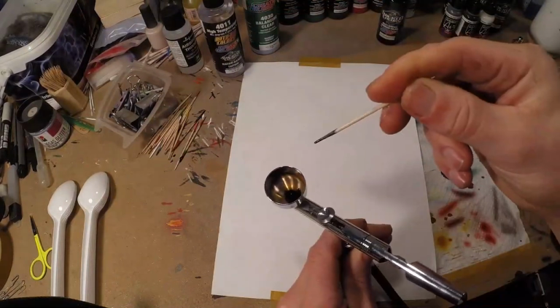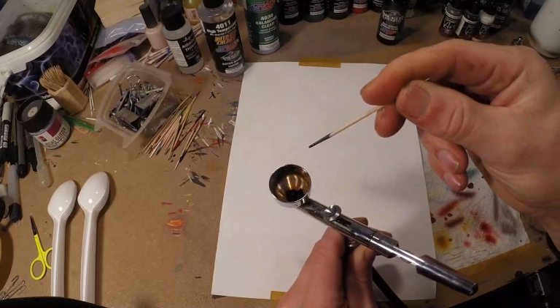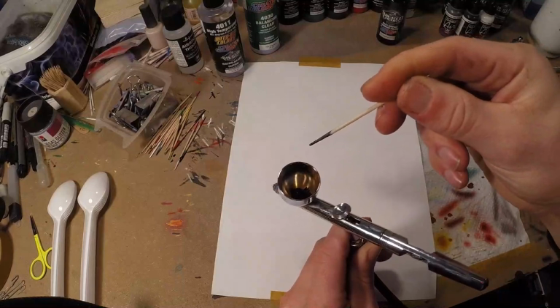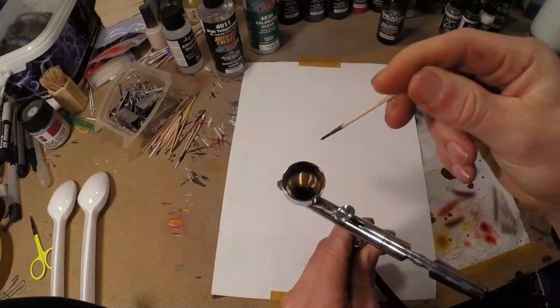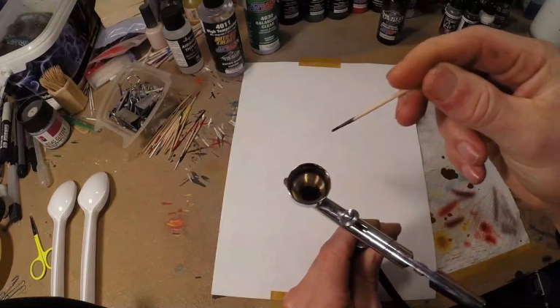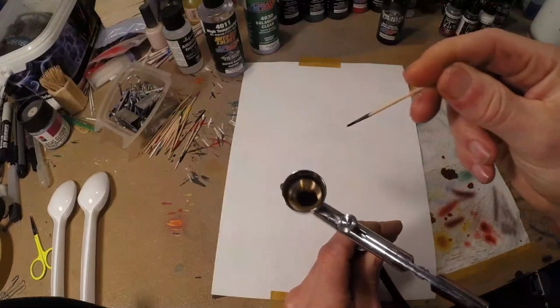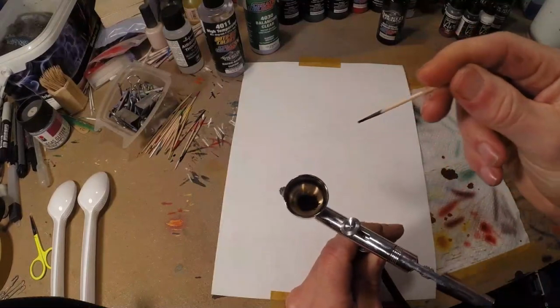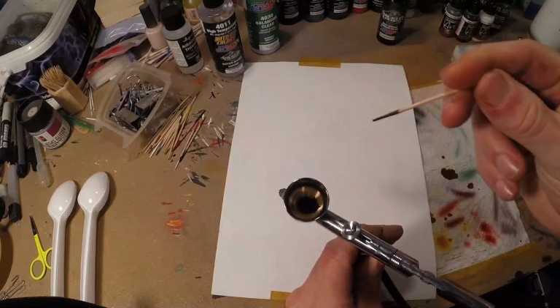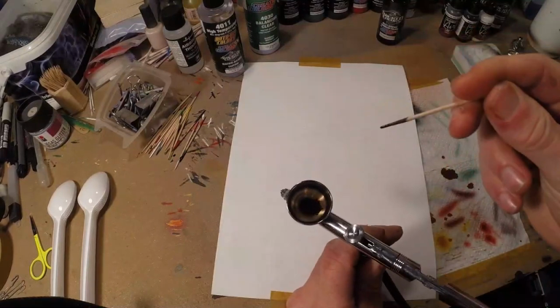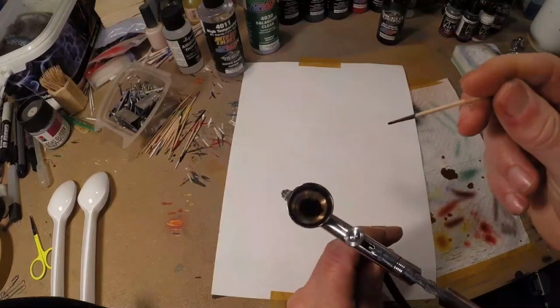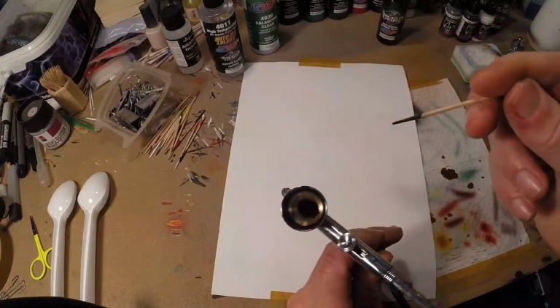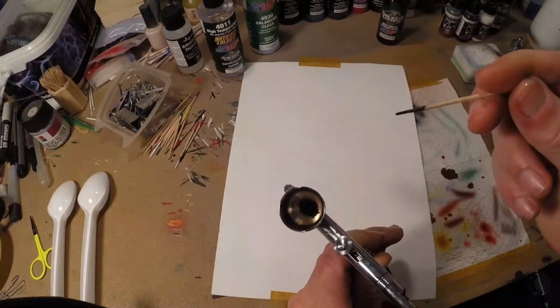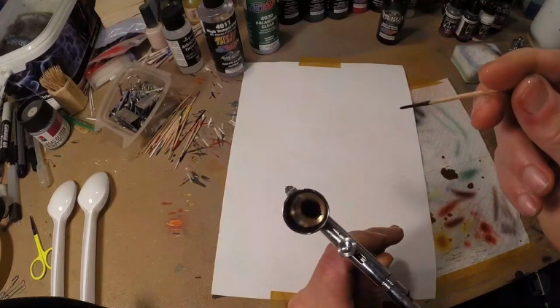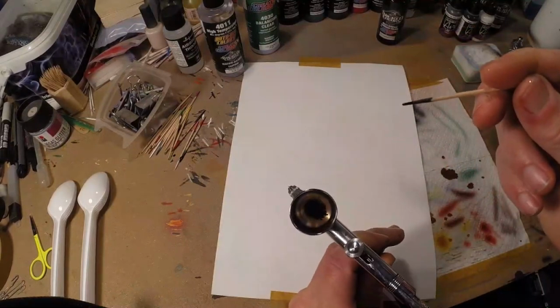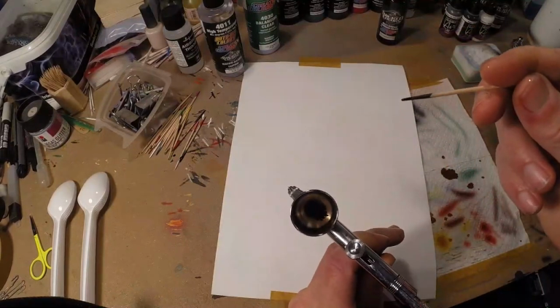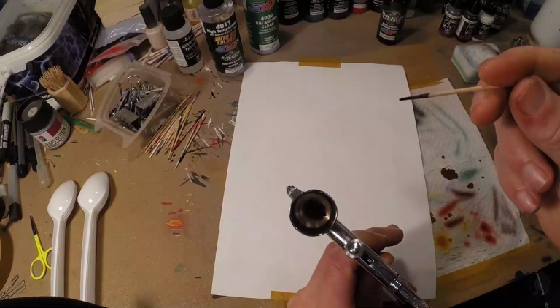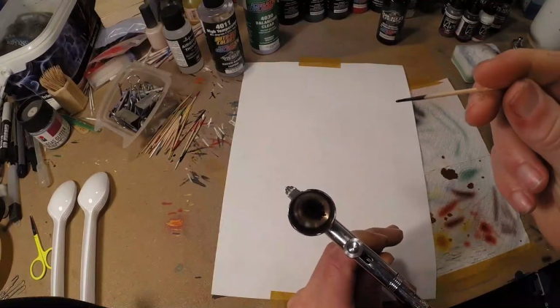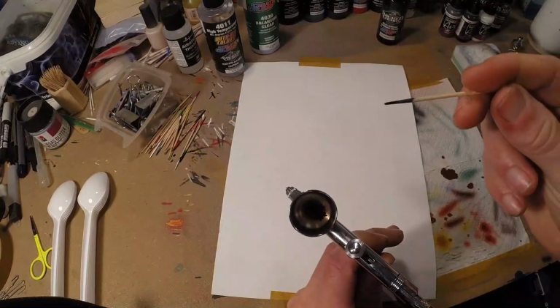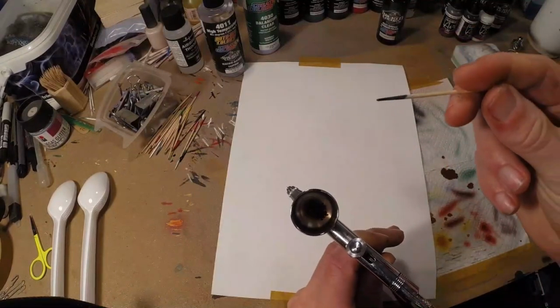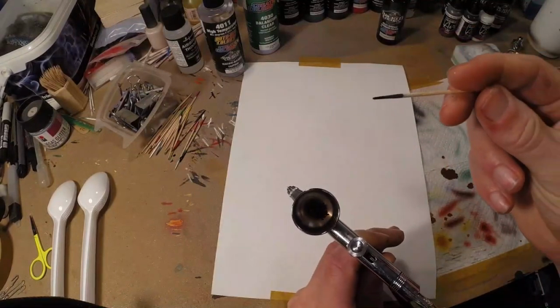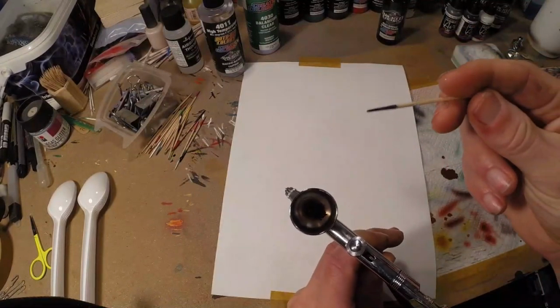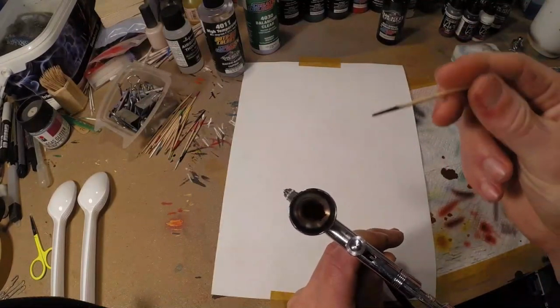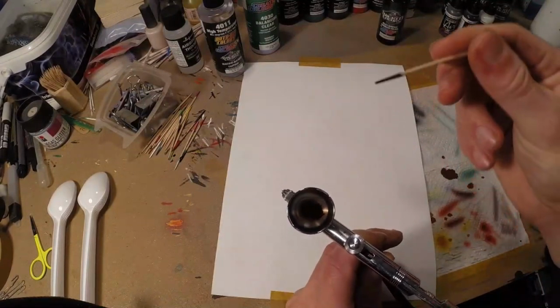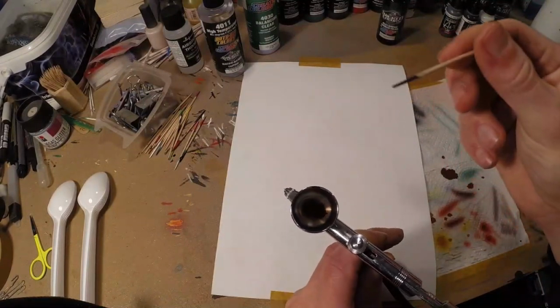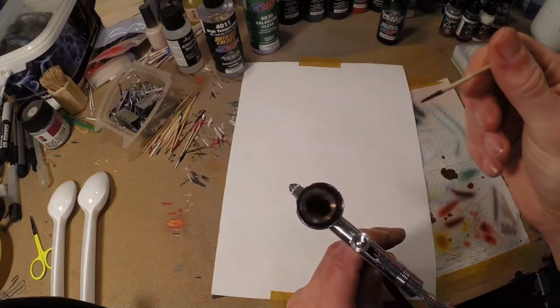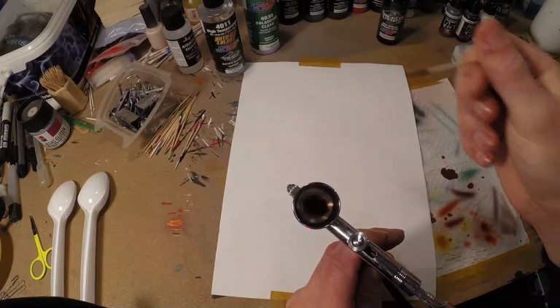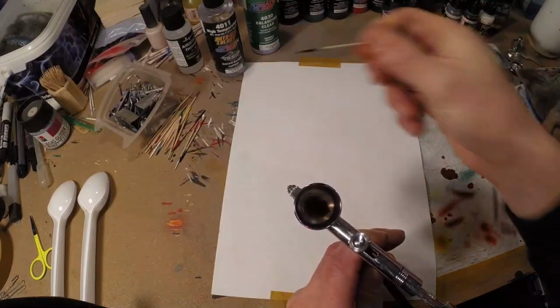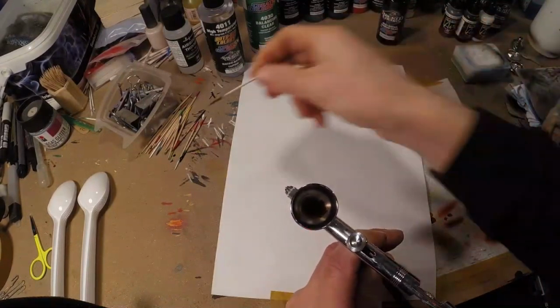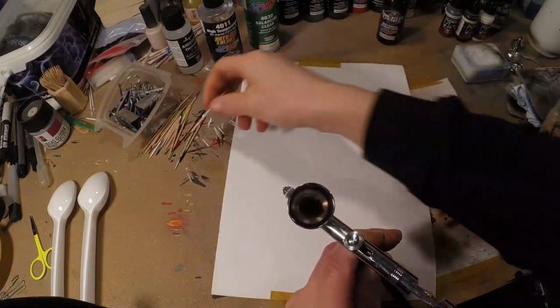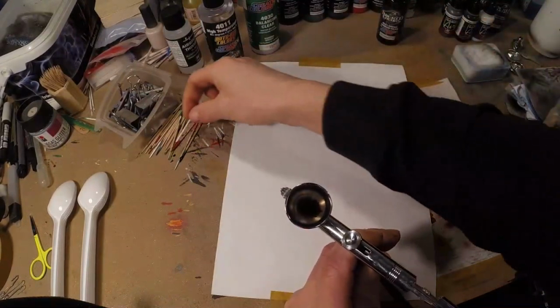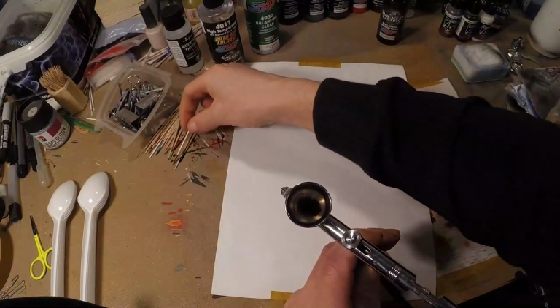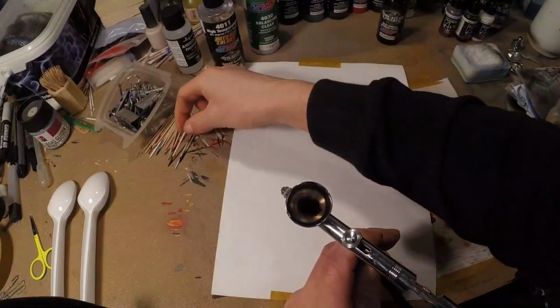Now at least you can see the paint is at the bottom of my airbrush, which it wasn't before.